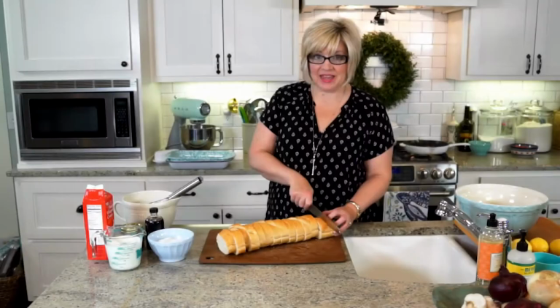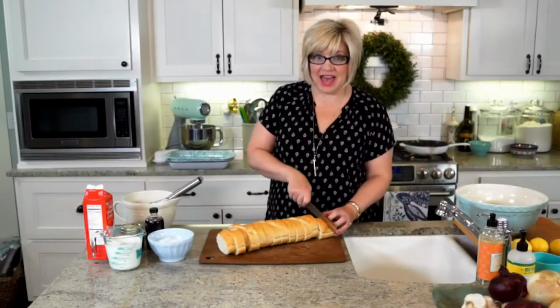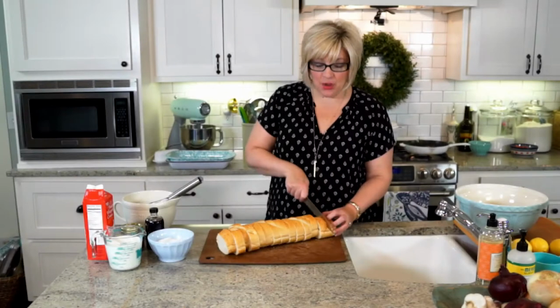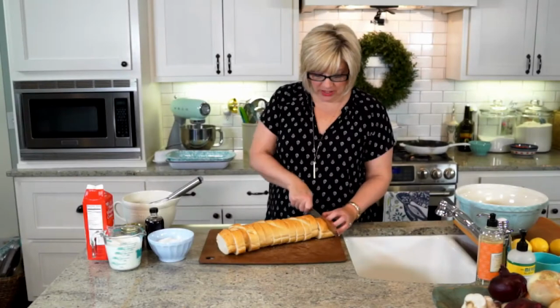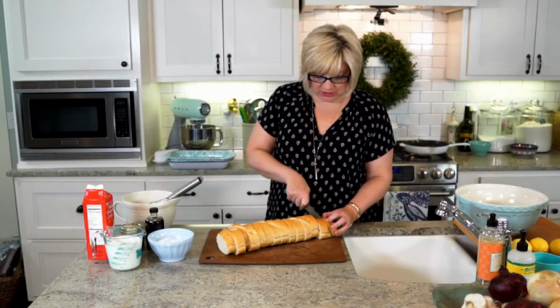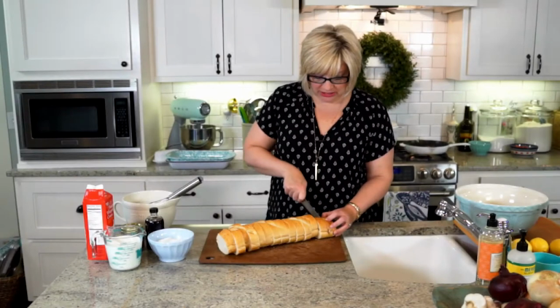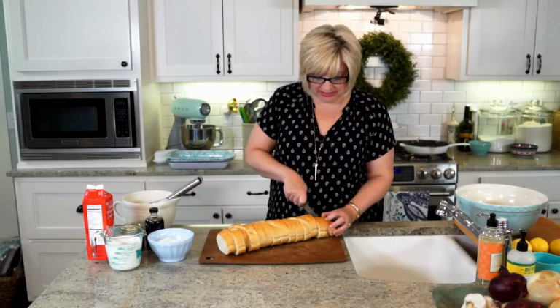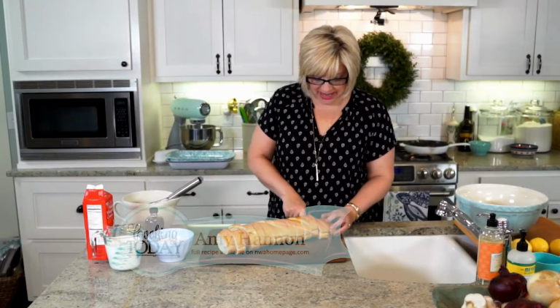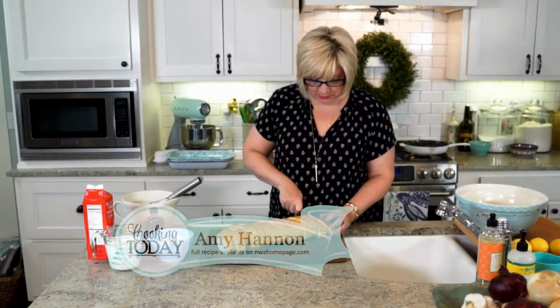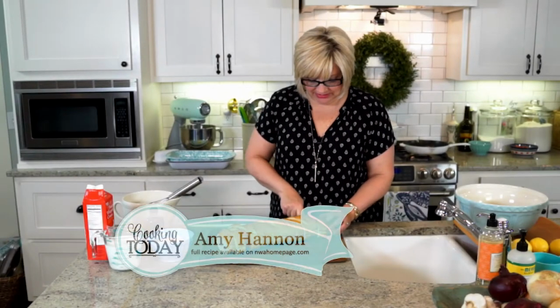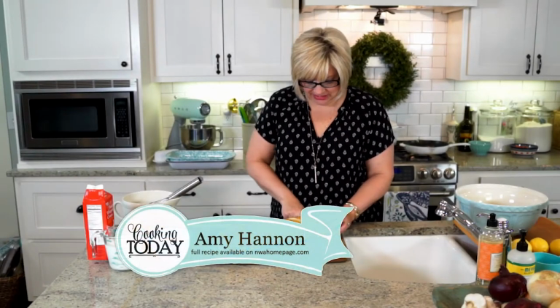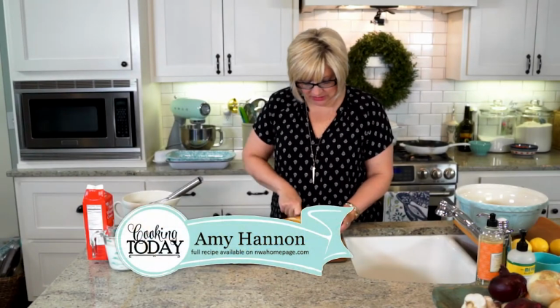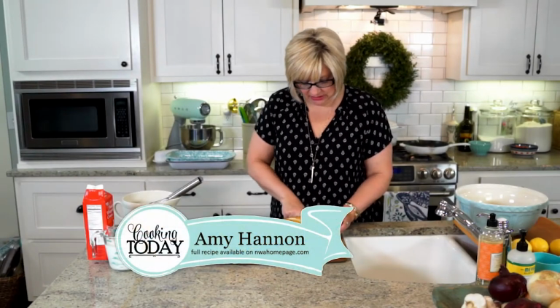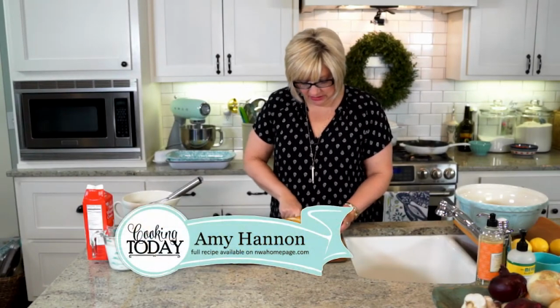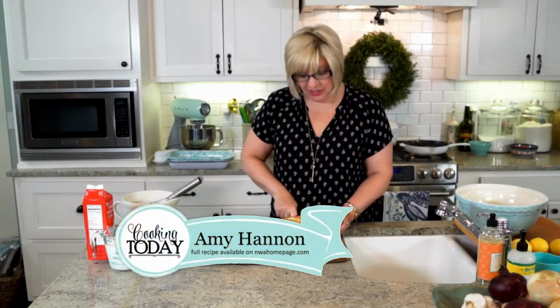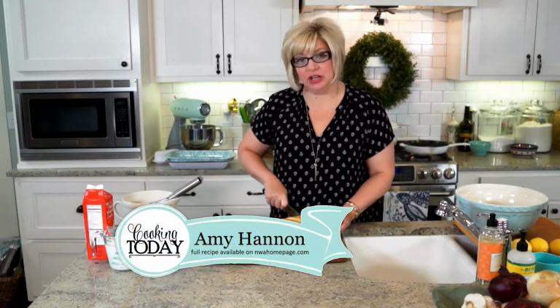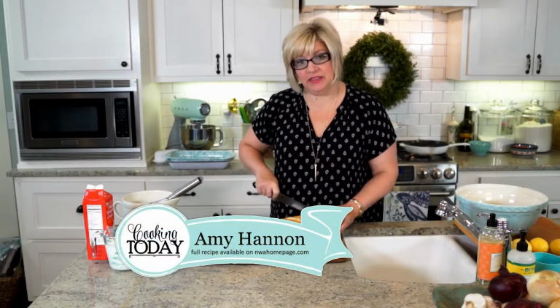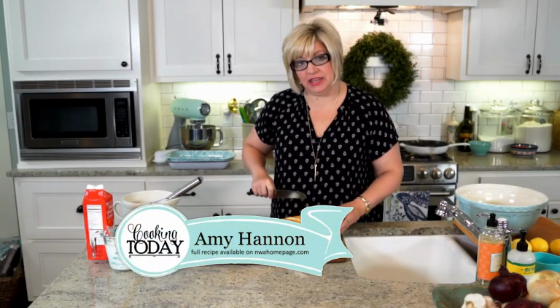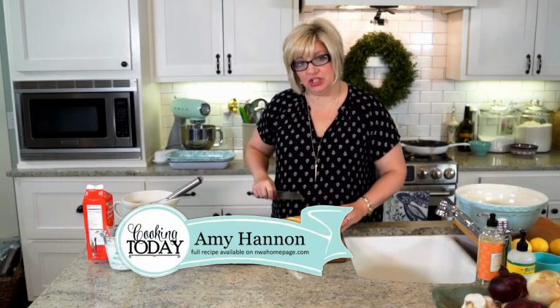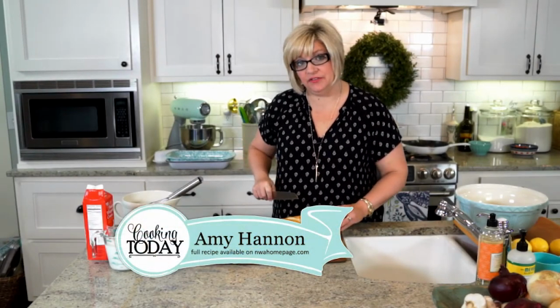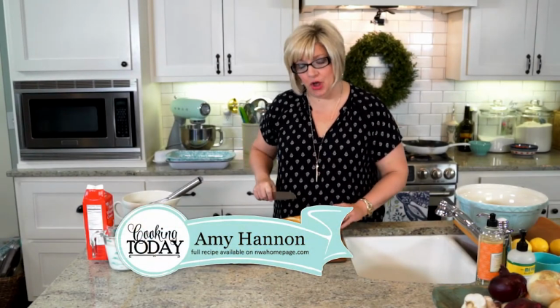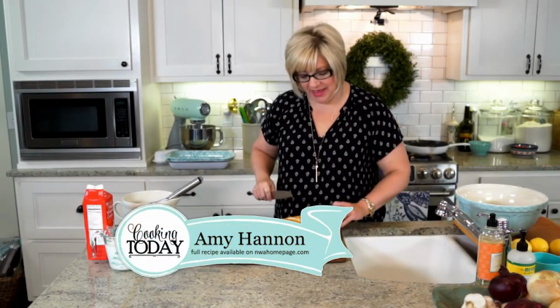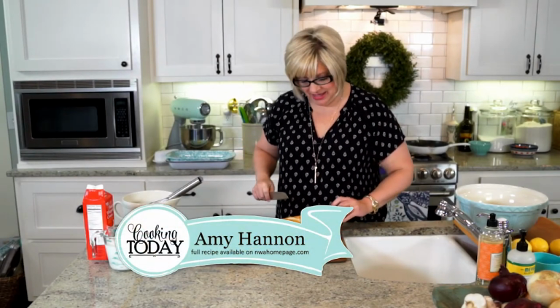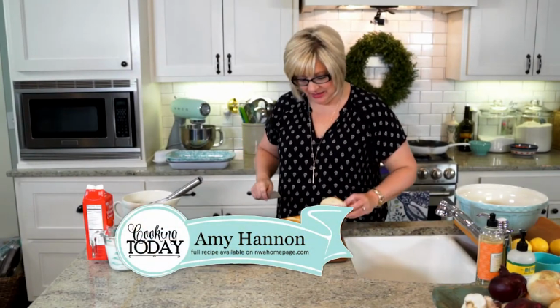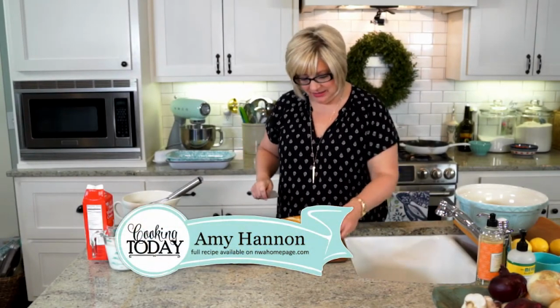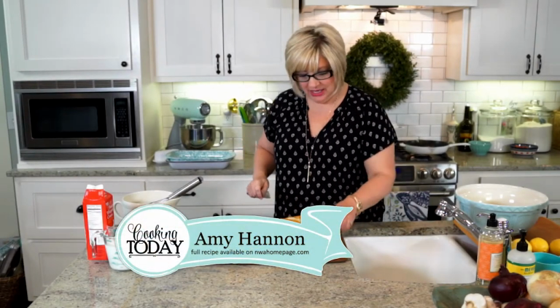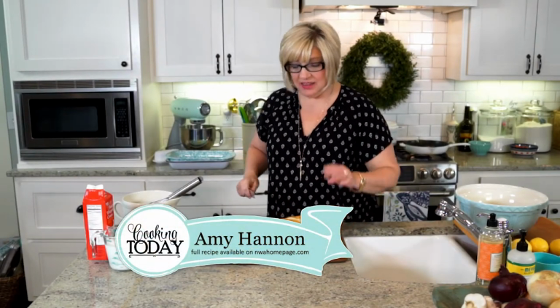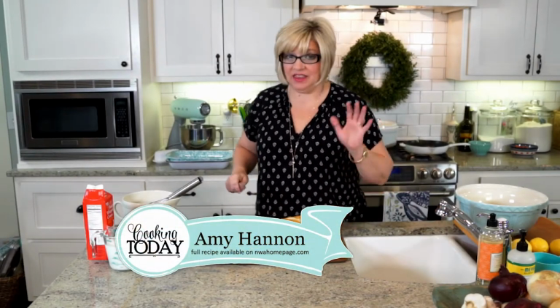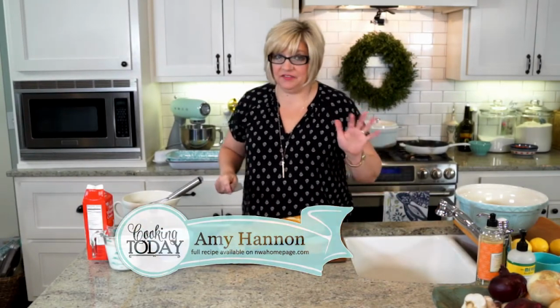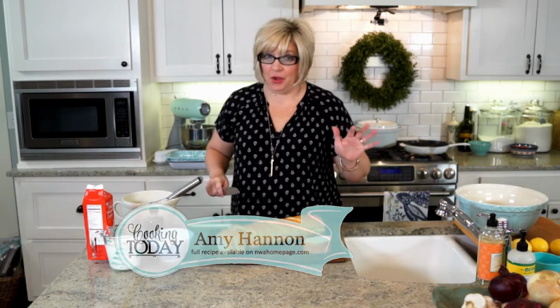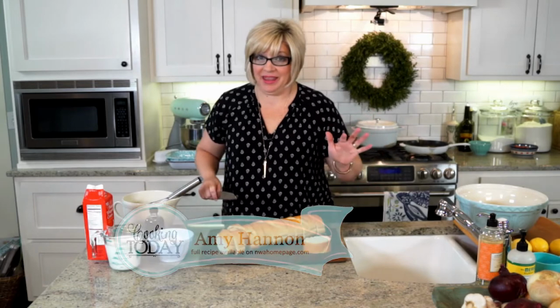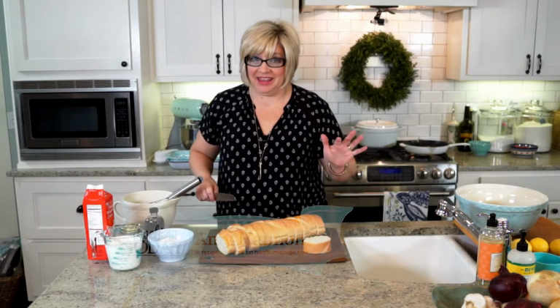Welcome to Cooking Today. Happy Wednesday to you. Are y'all getting the itch to fall bake? I love fall baking.